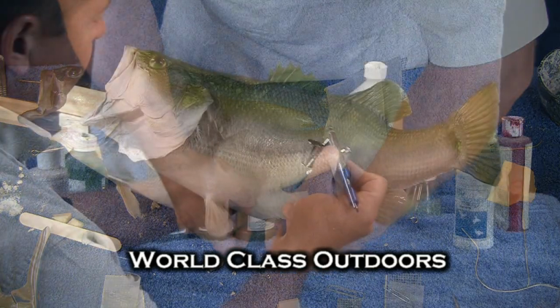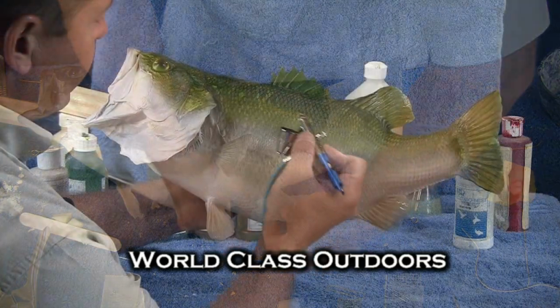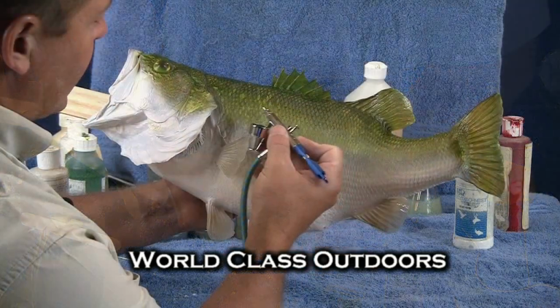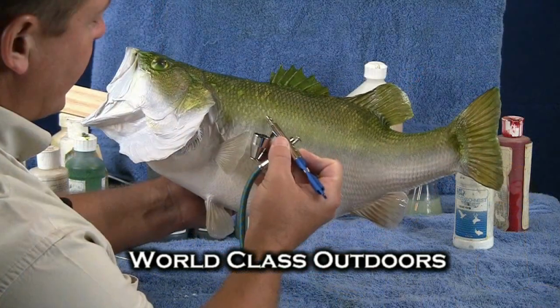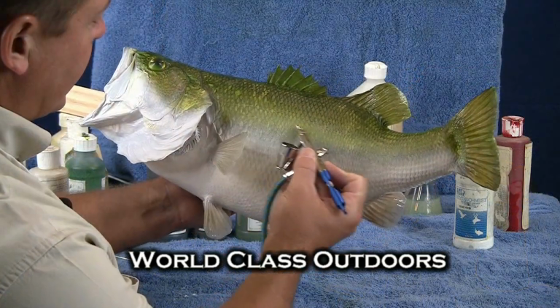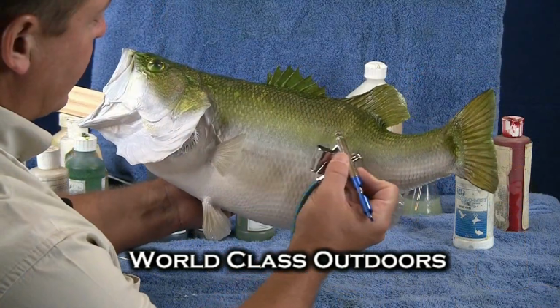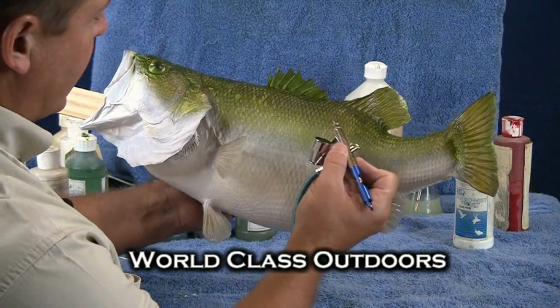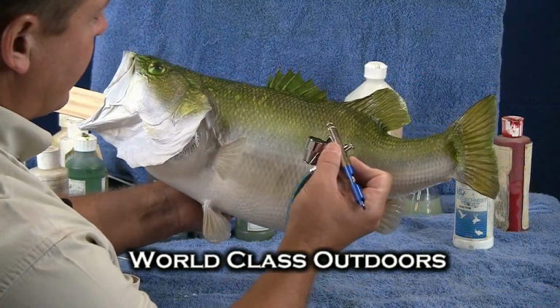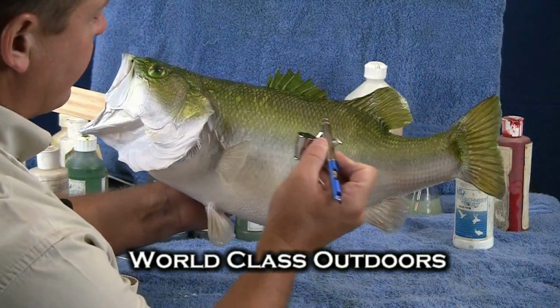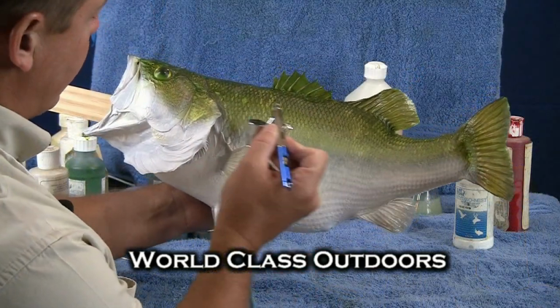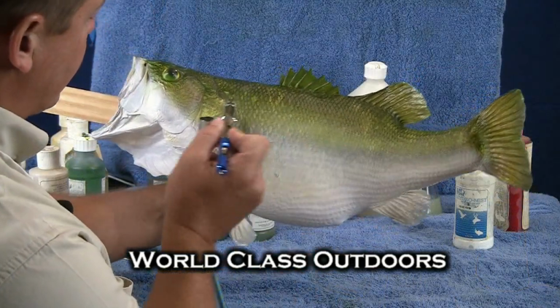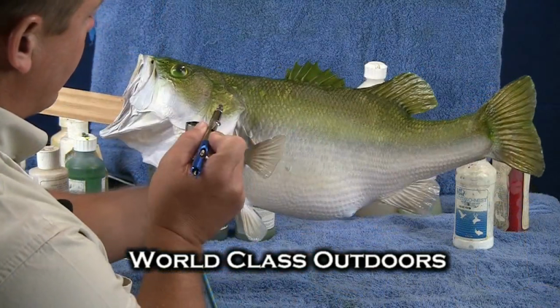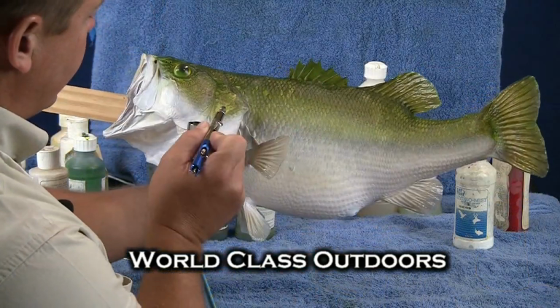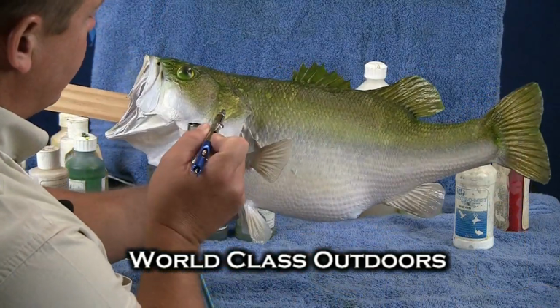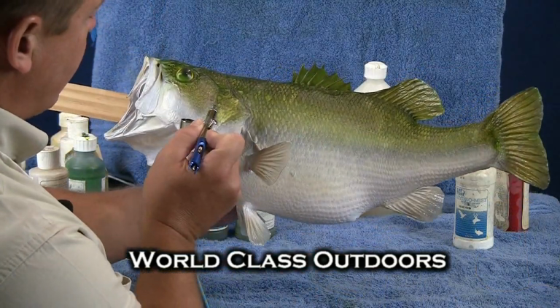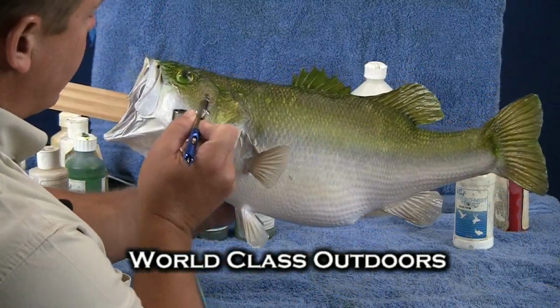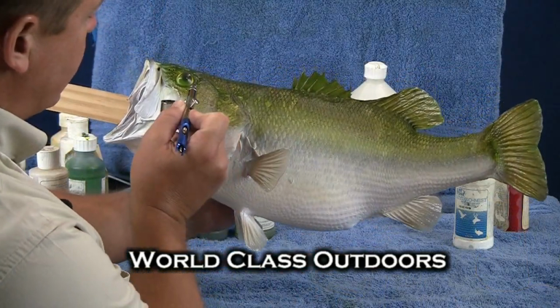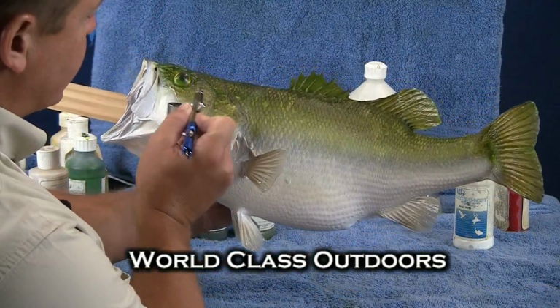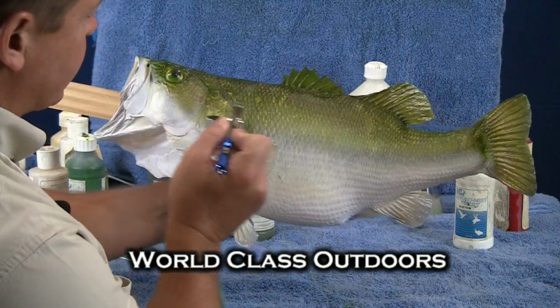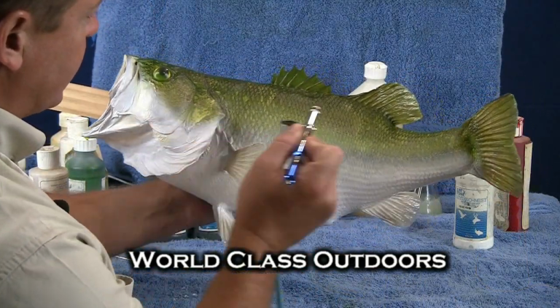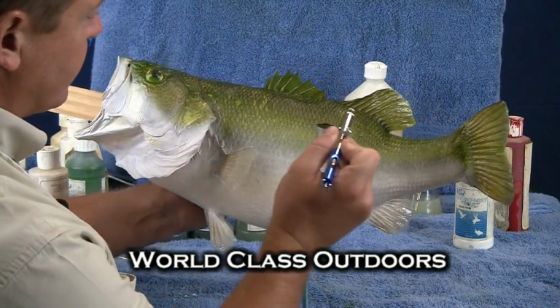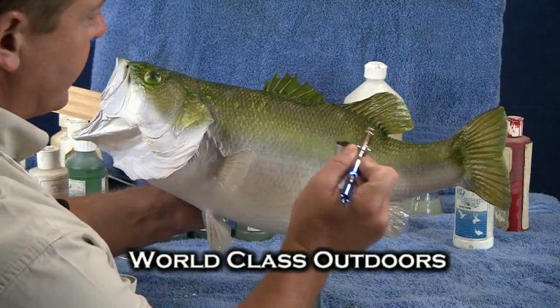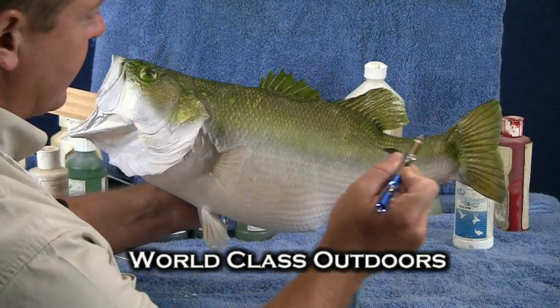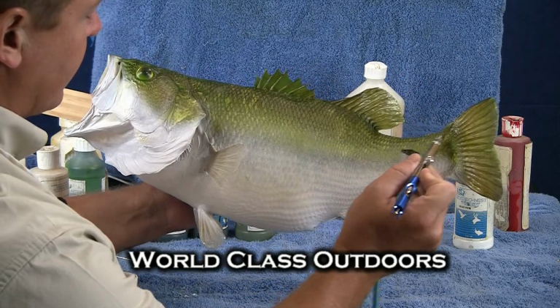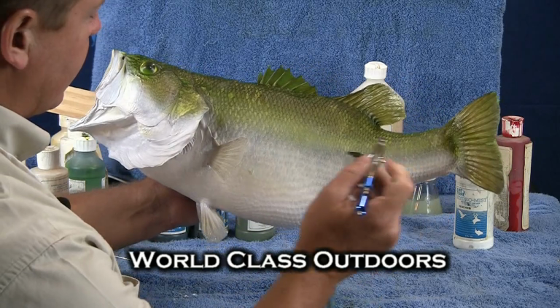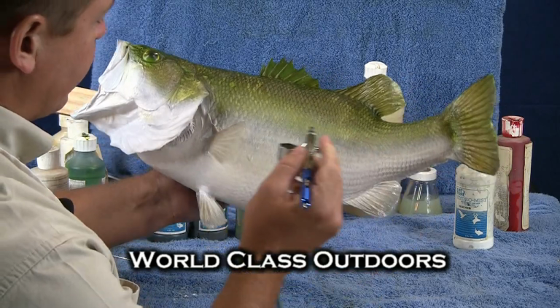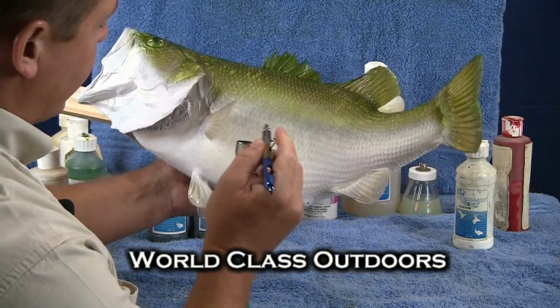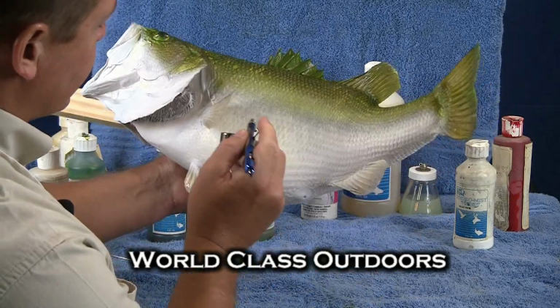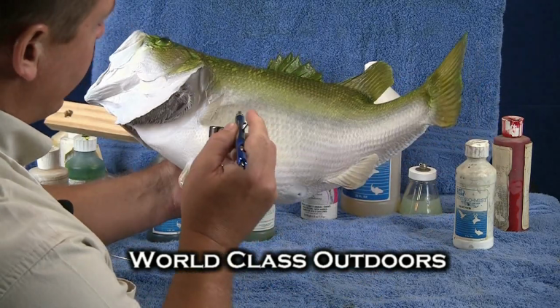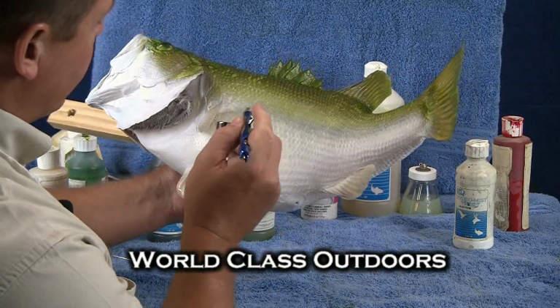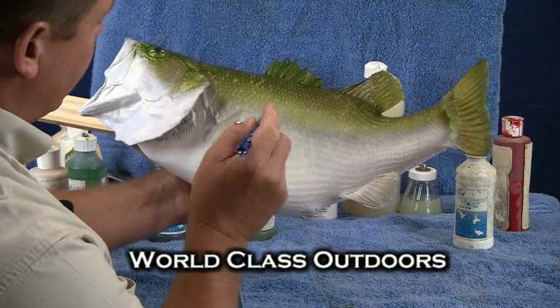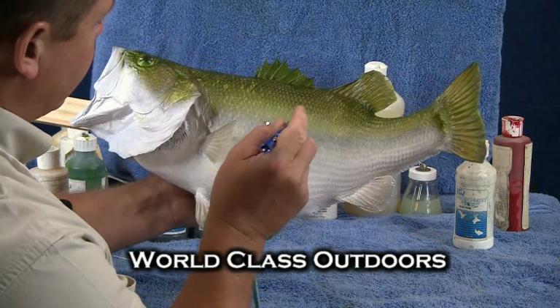Leaving this area a little lighter, and then I'm going to go ahead and darken up just a little bit of the areas we've already painted.